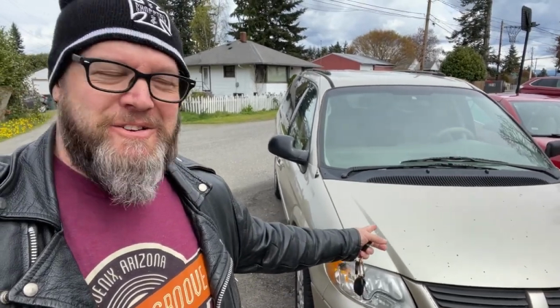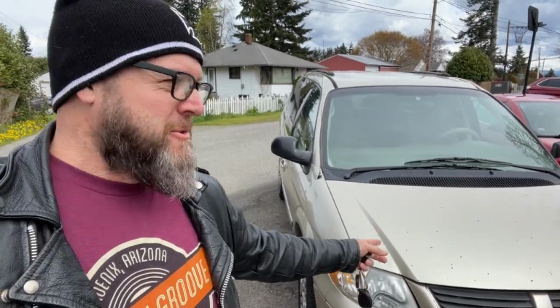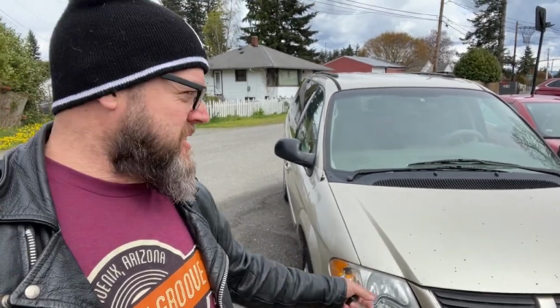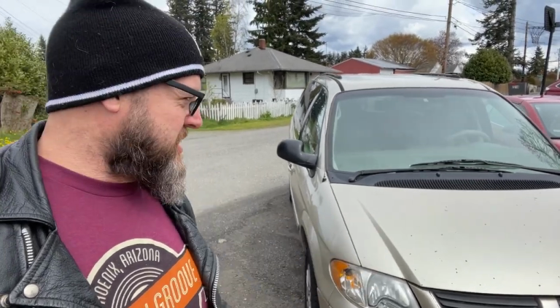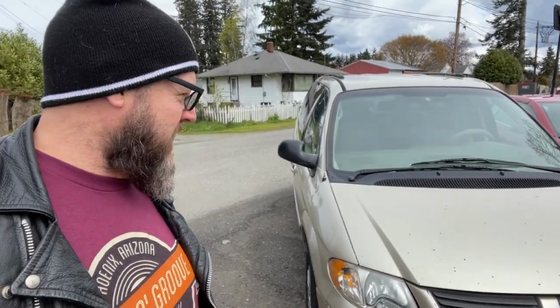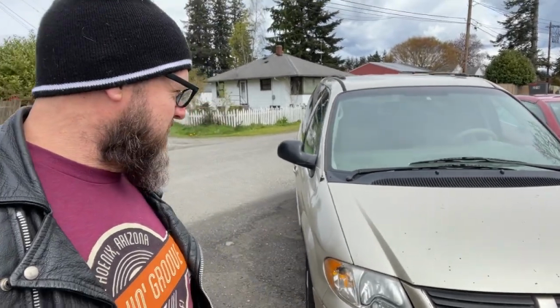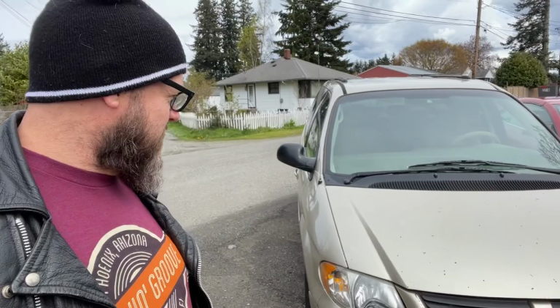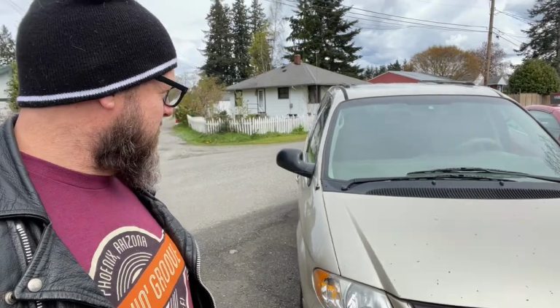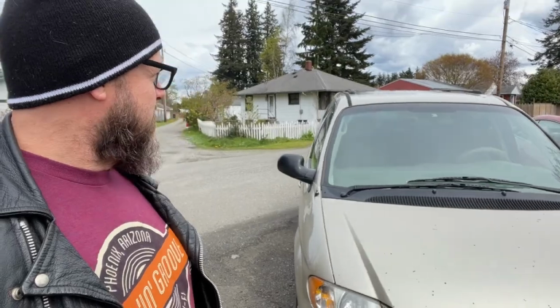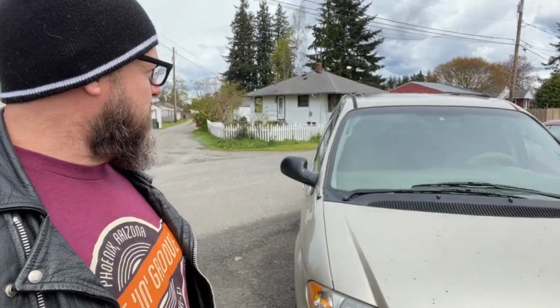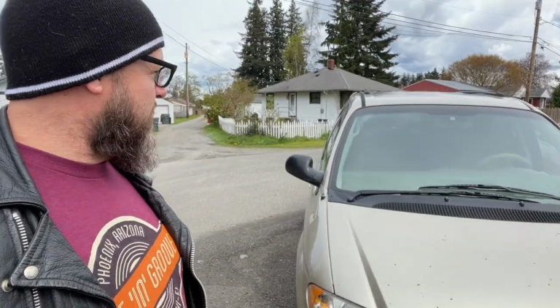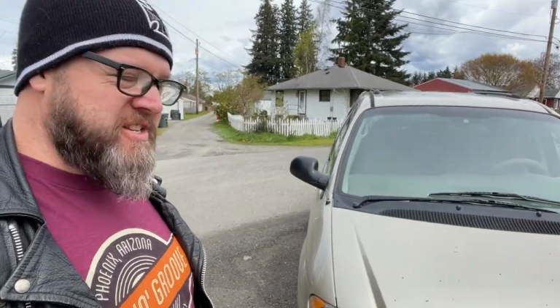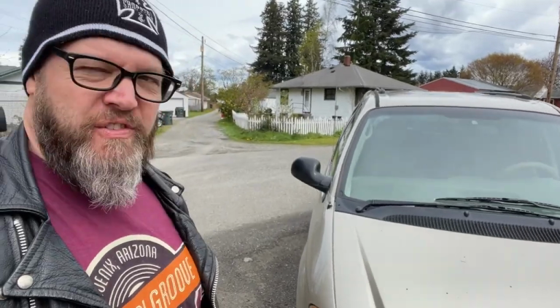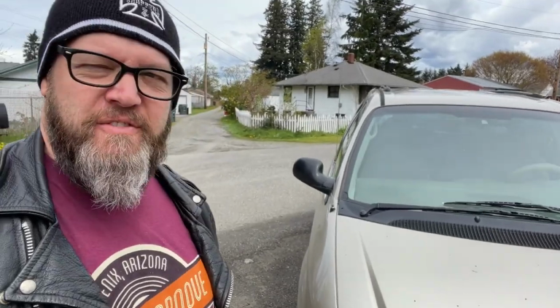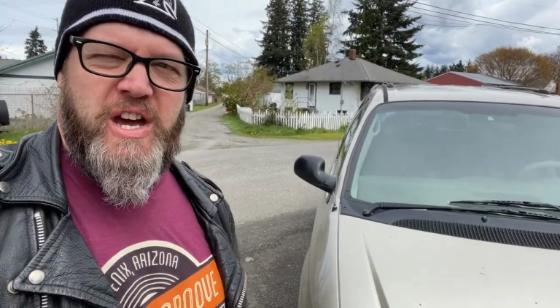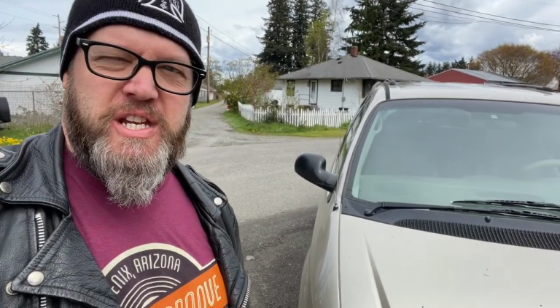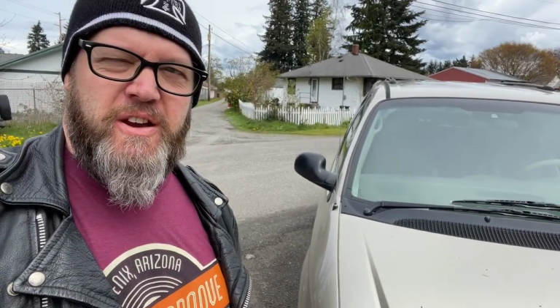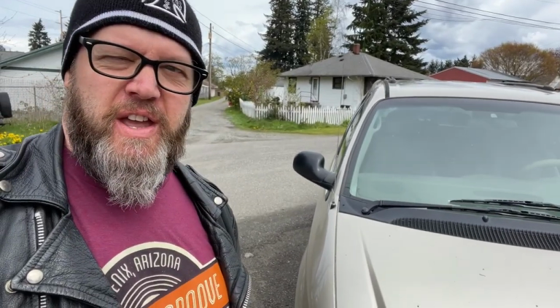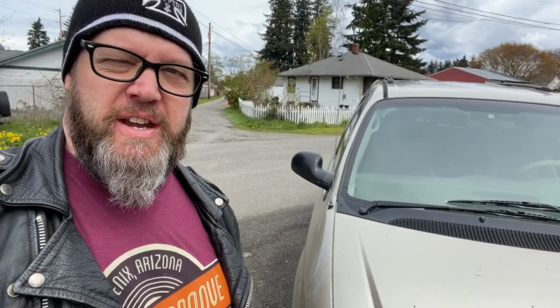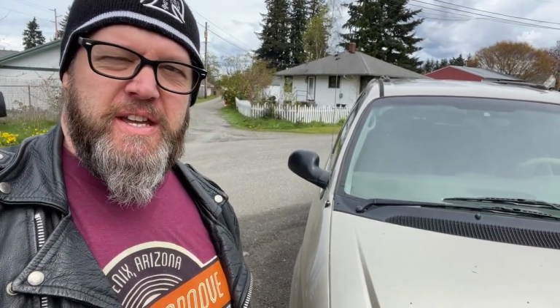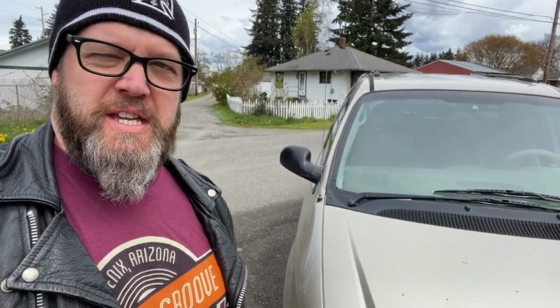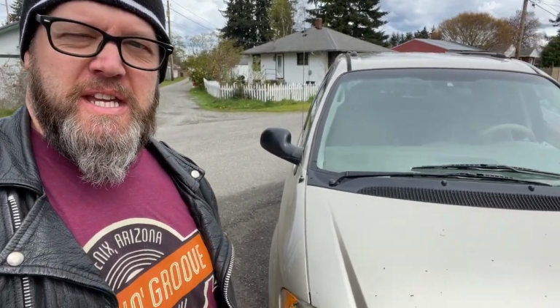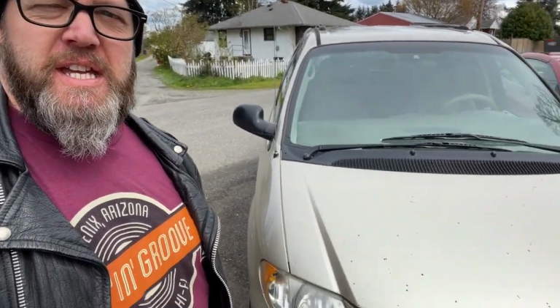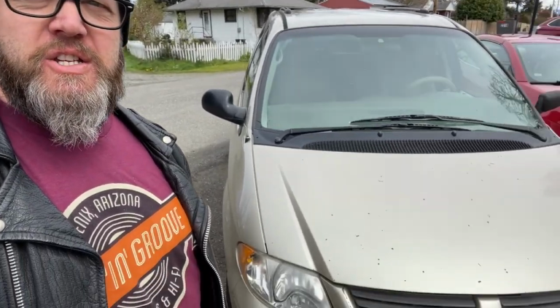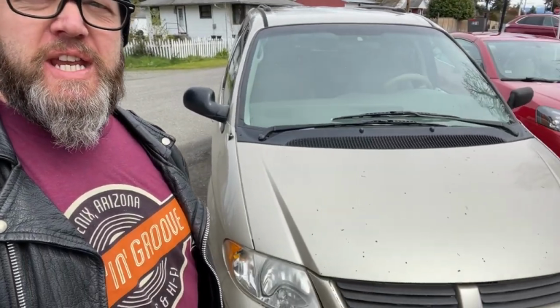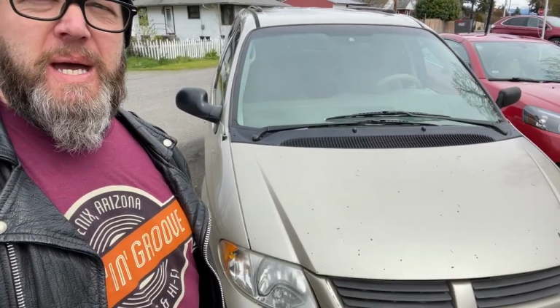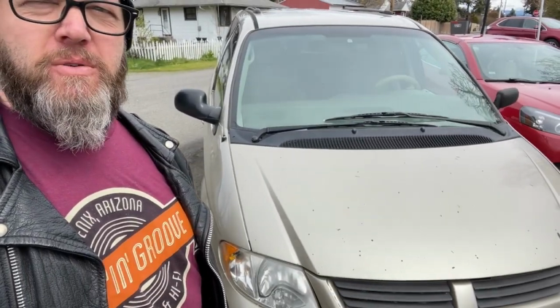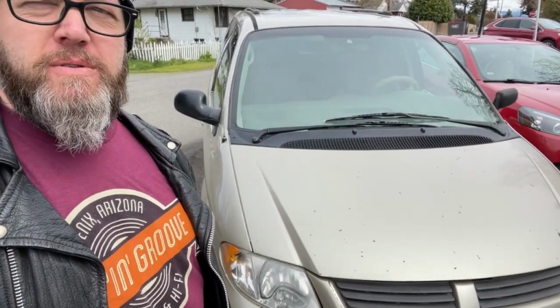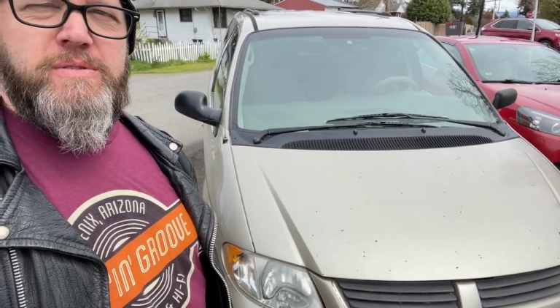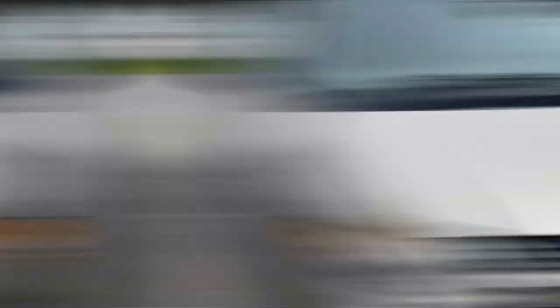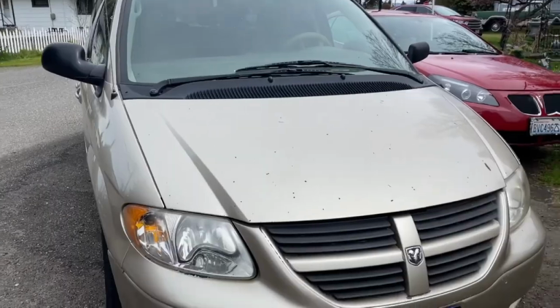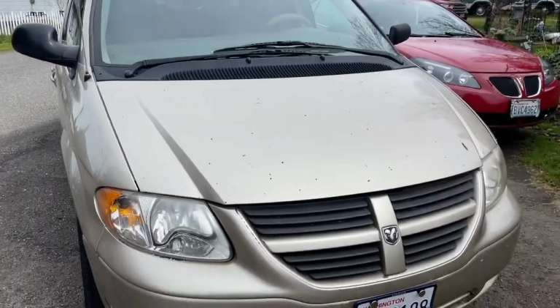We just got another 2005 Dodge Caravan. Check him out.